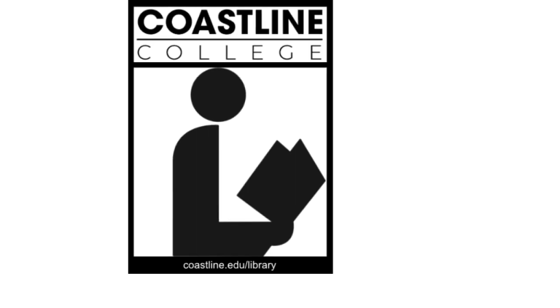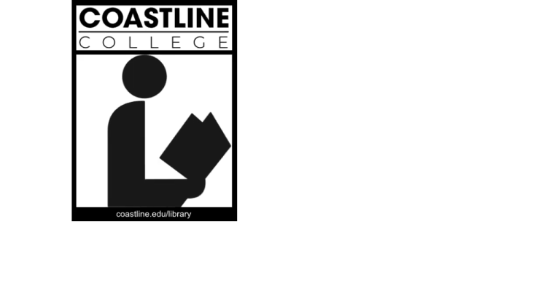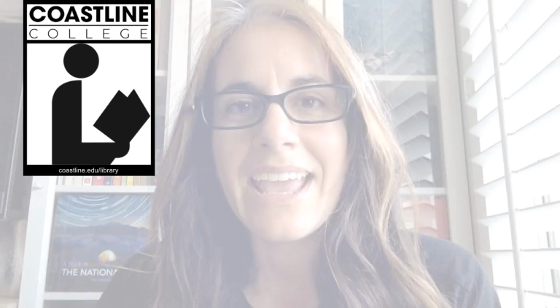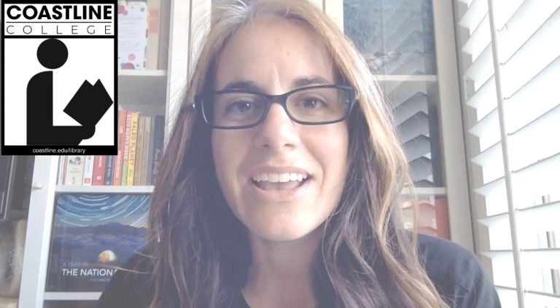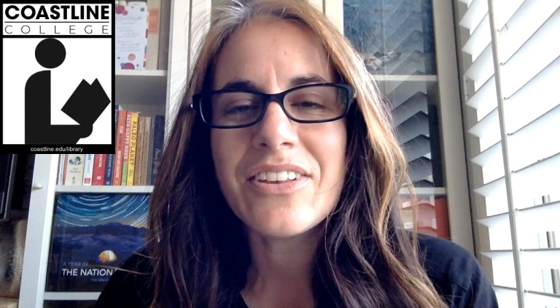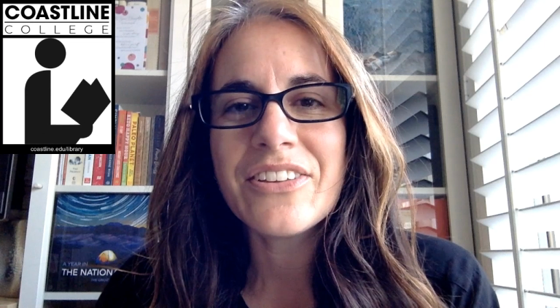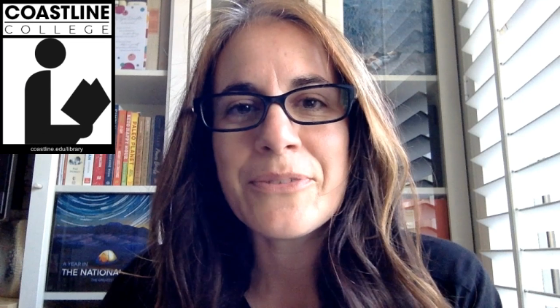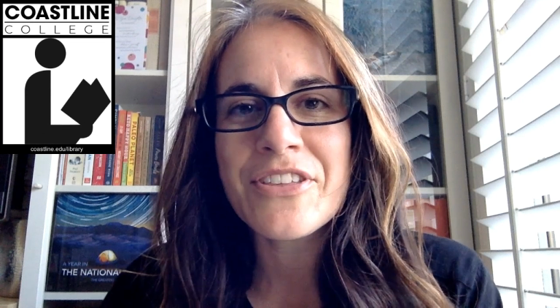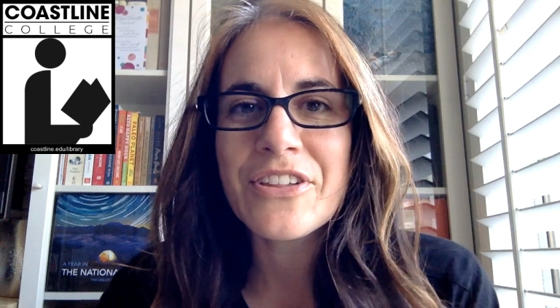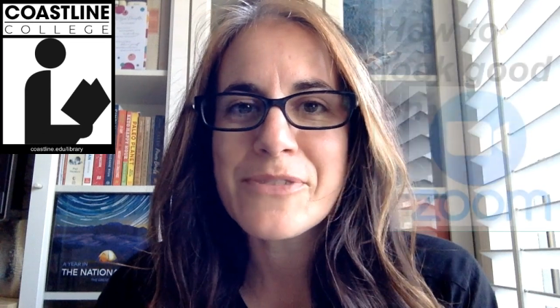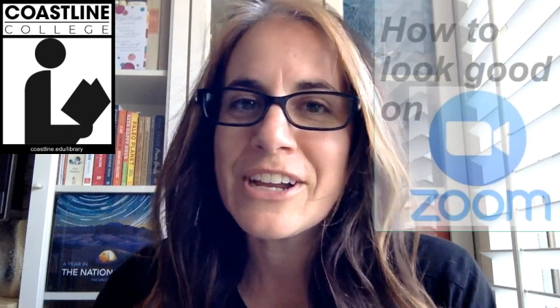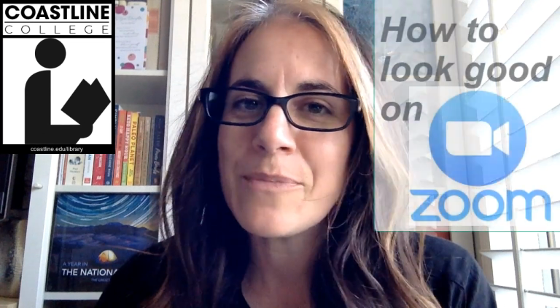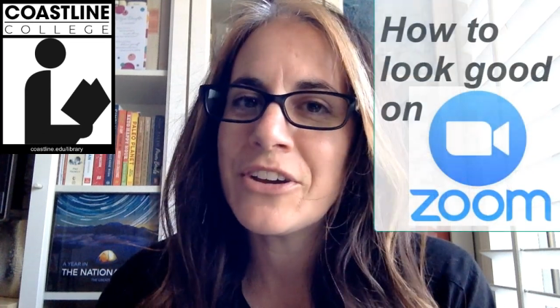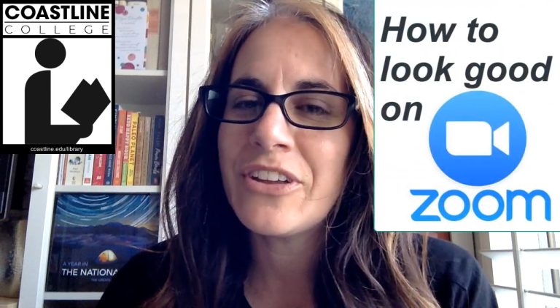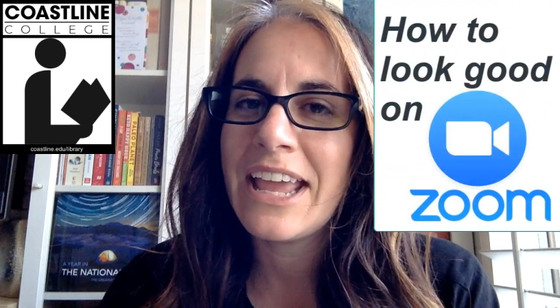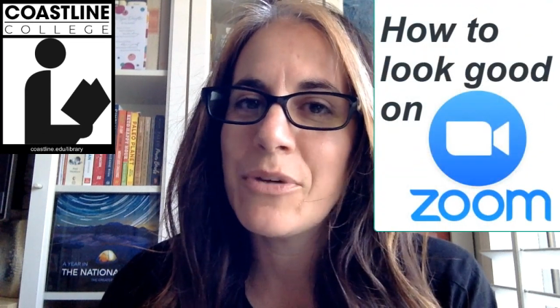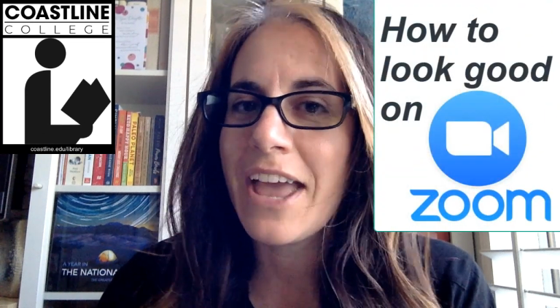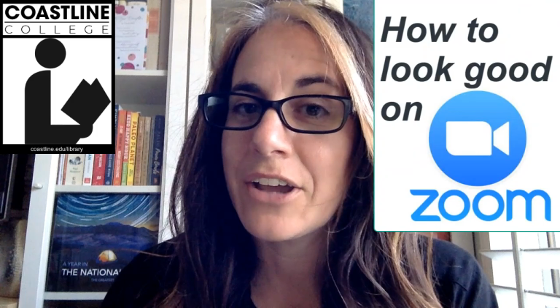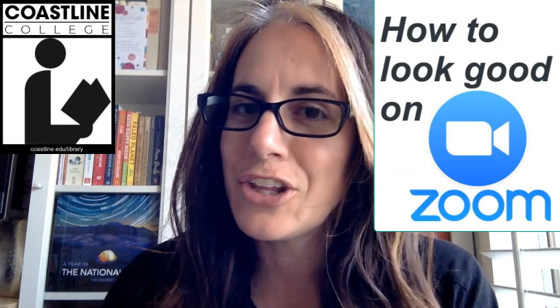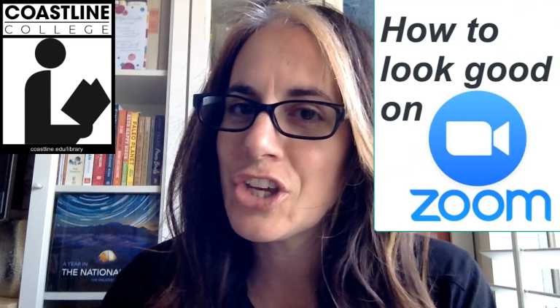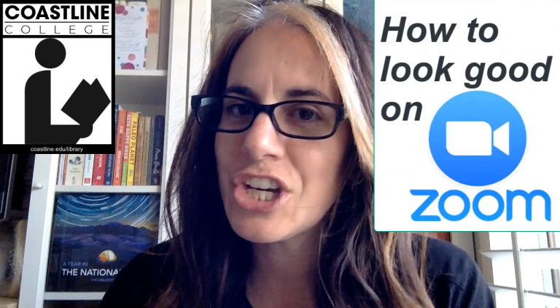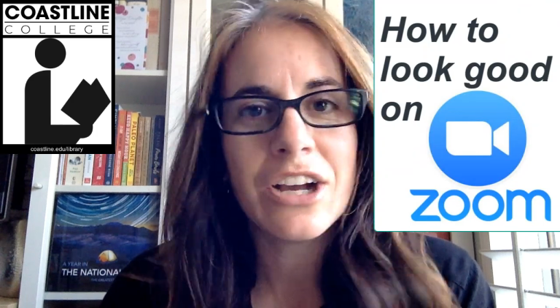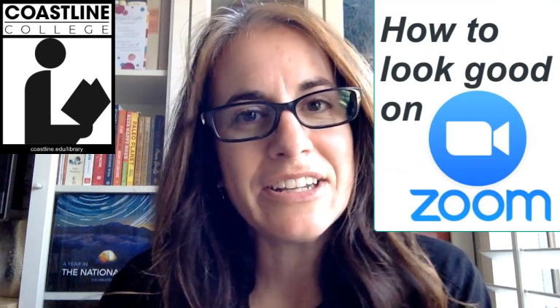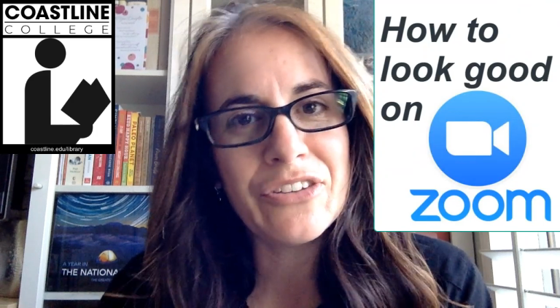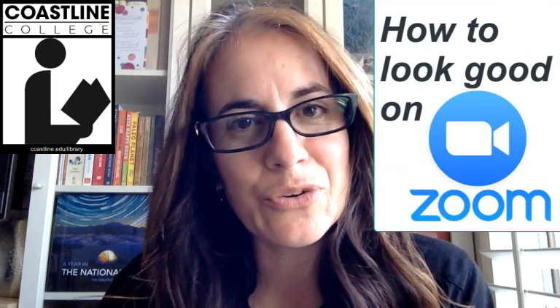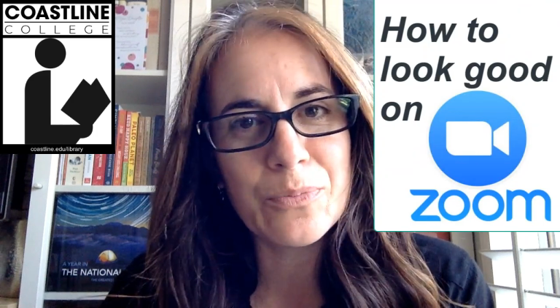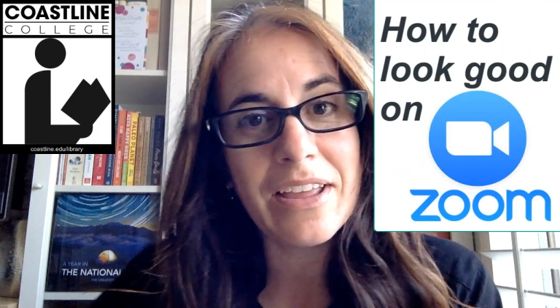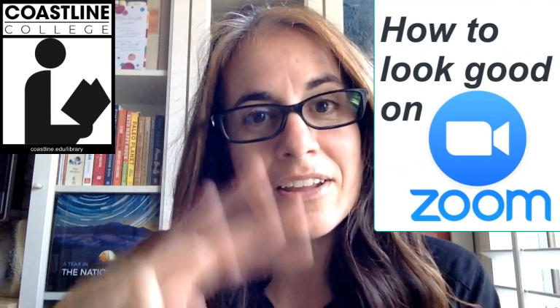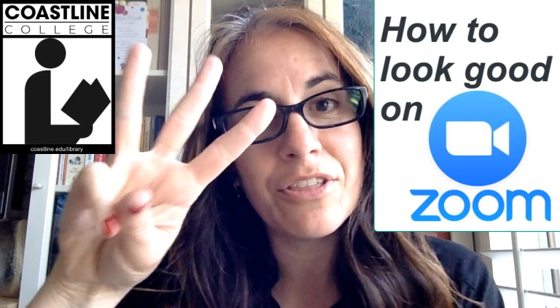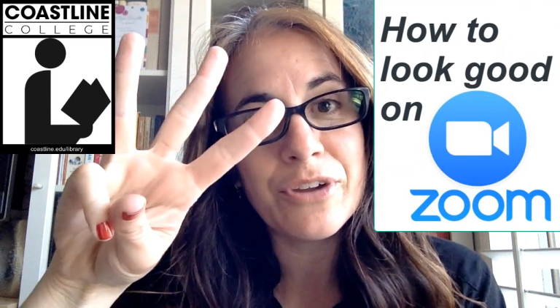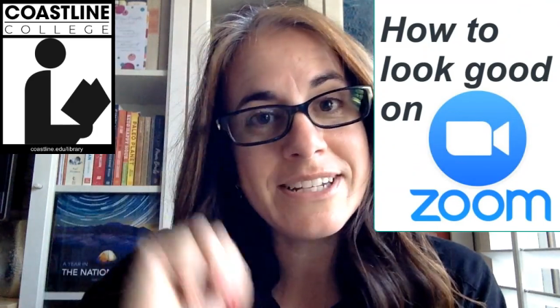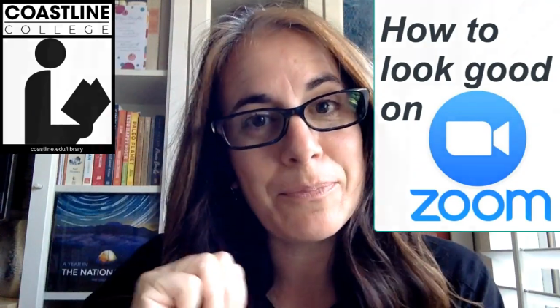Hey guys, it's Elizabeth in the library and I'm here today with how to look good on Zoom in three tips.